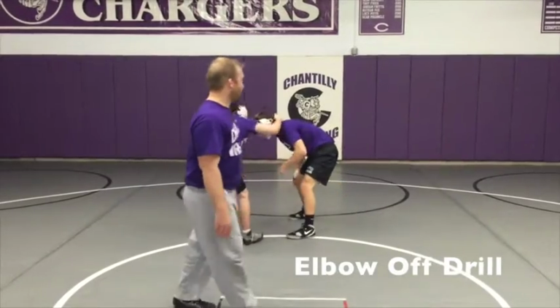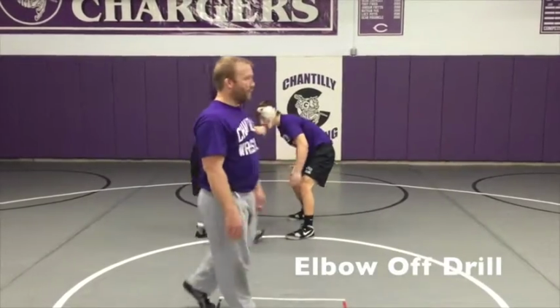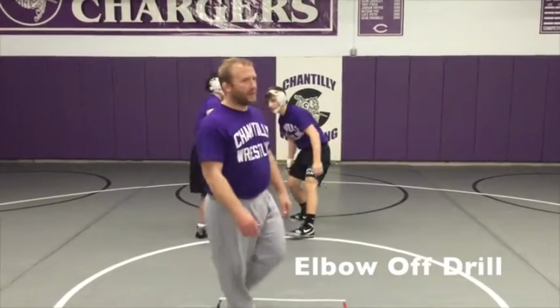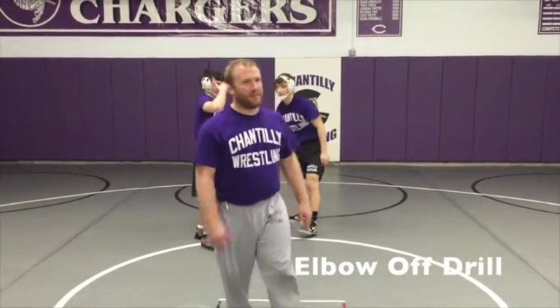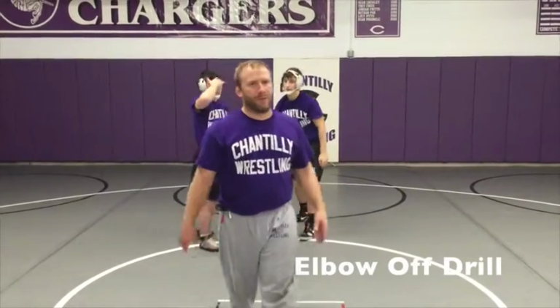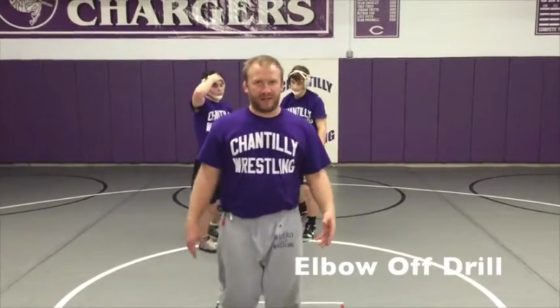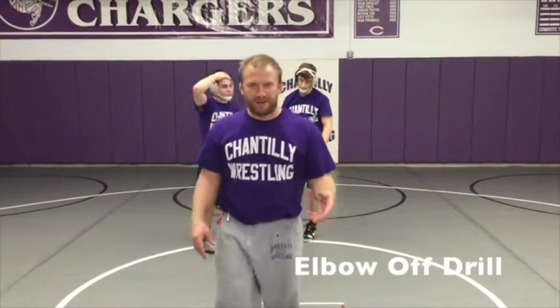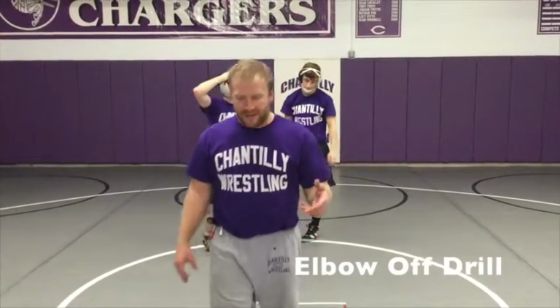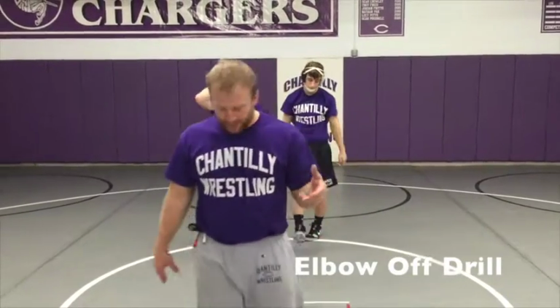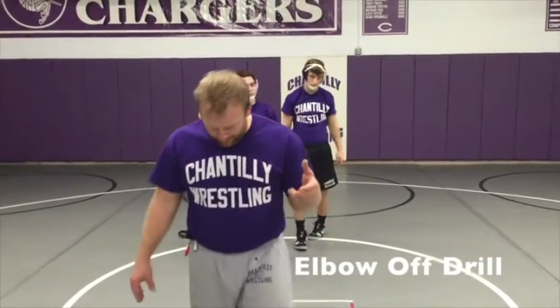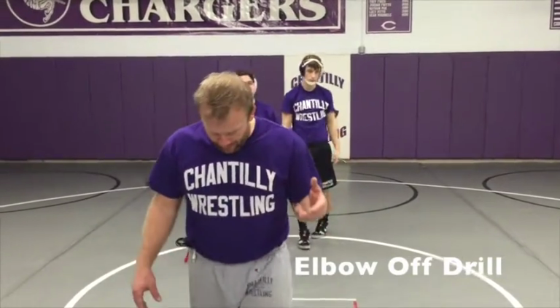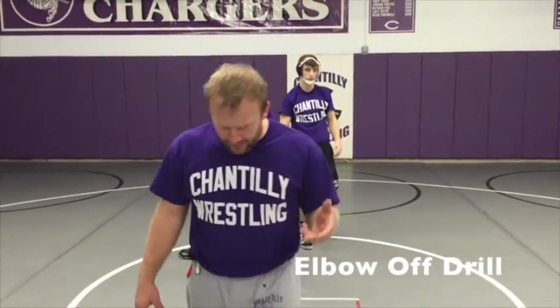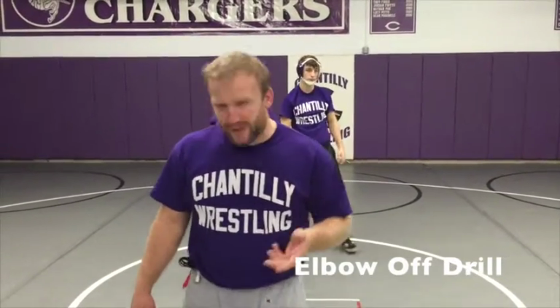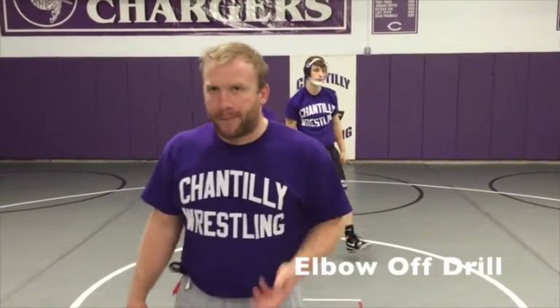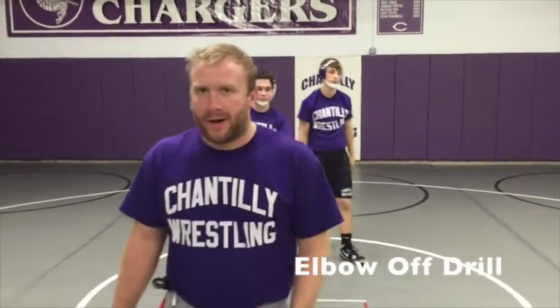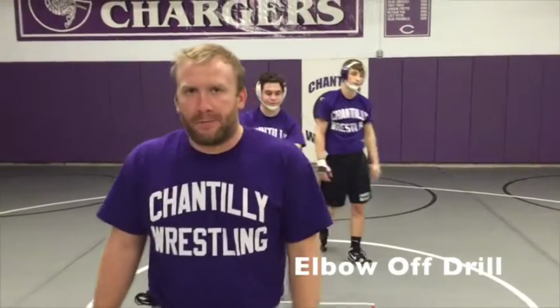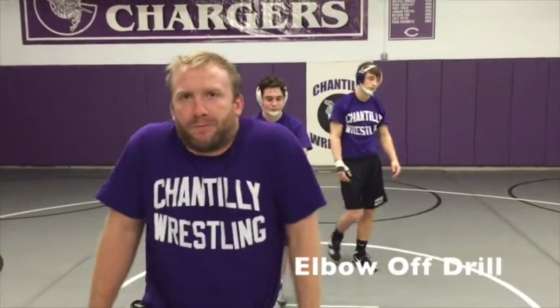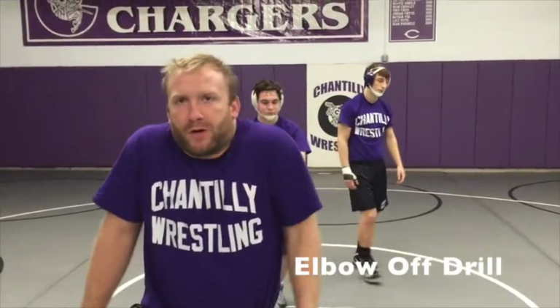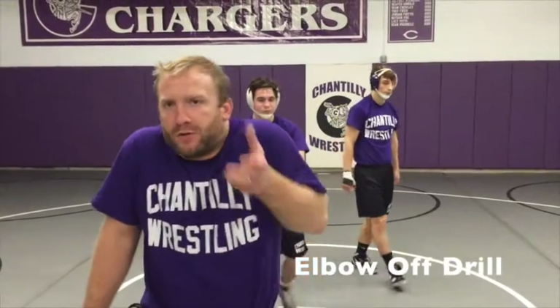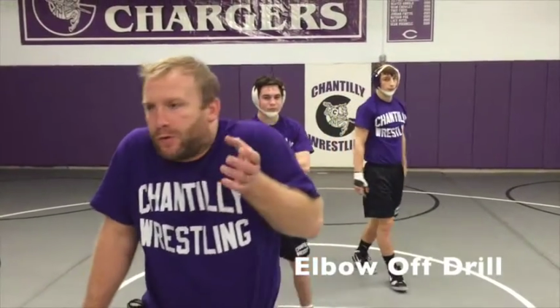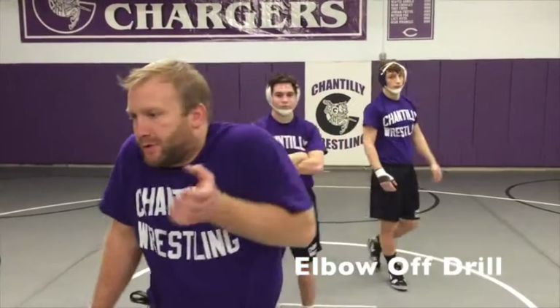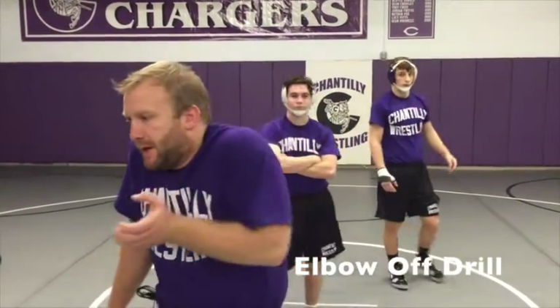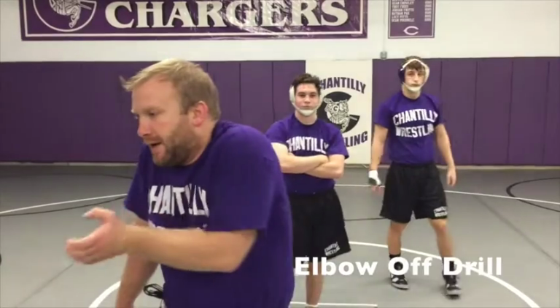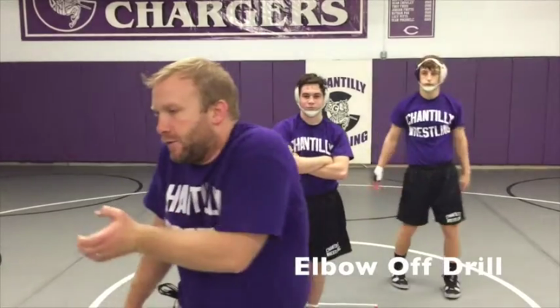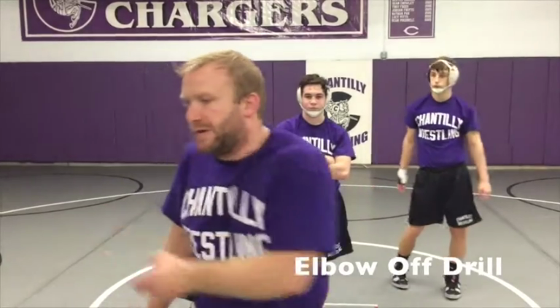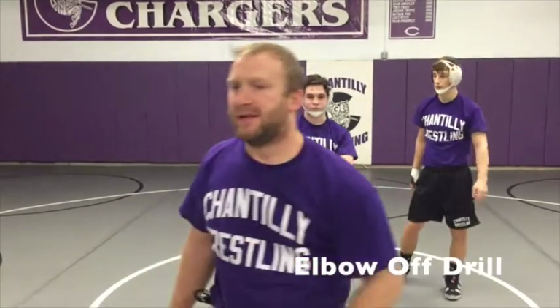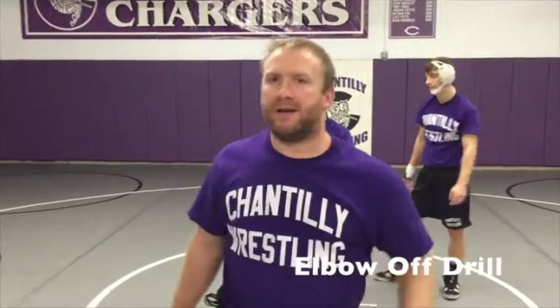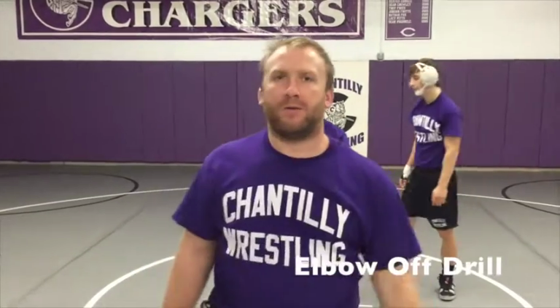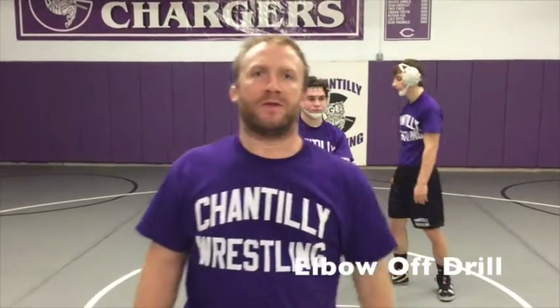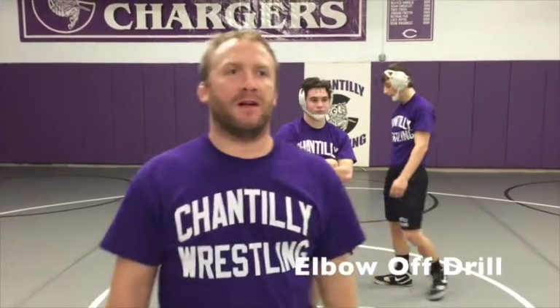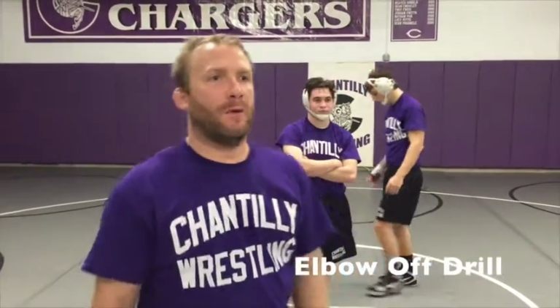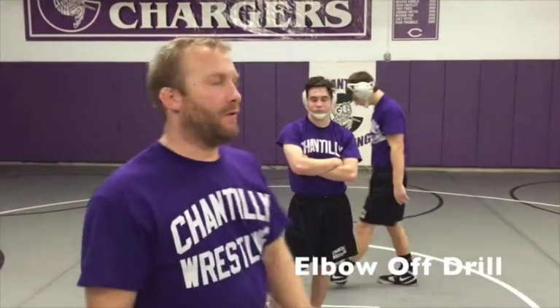One of the key points here is not to drop your head. You want to keep your head up, shrug your shoulders, and move to the side that you're forcing the elbow off.